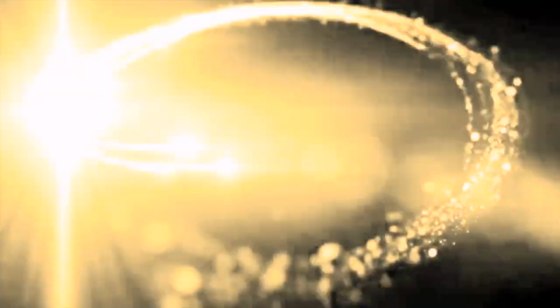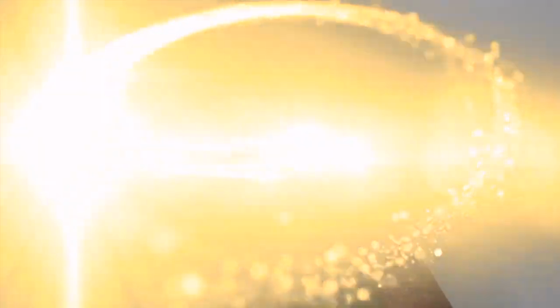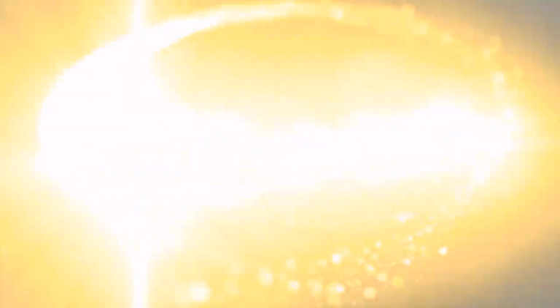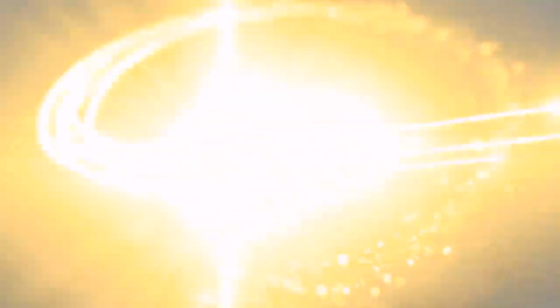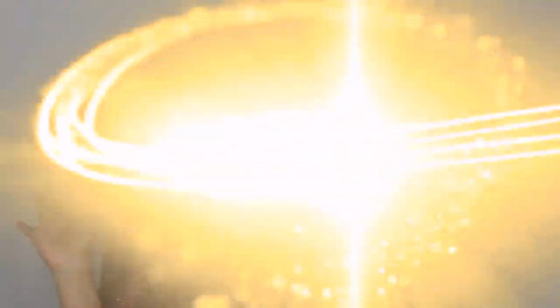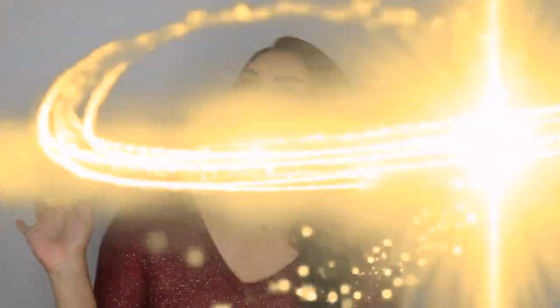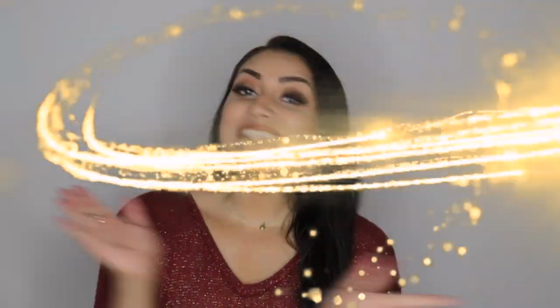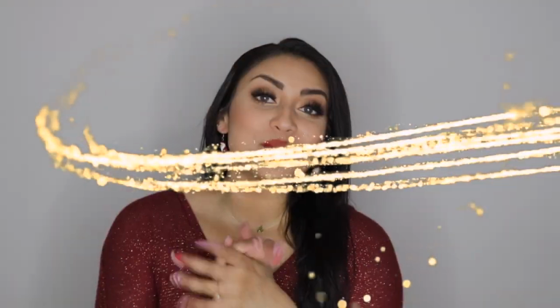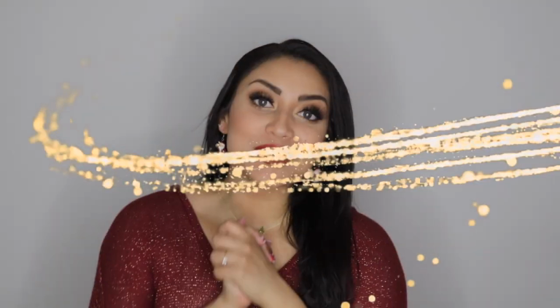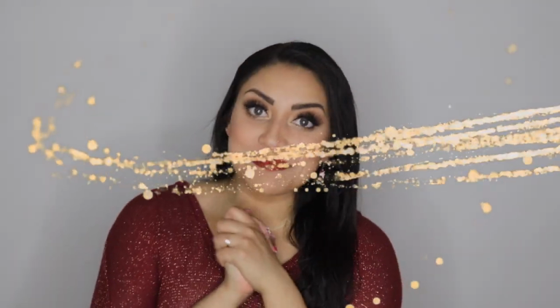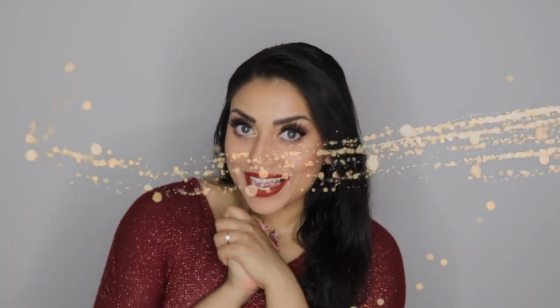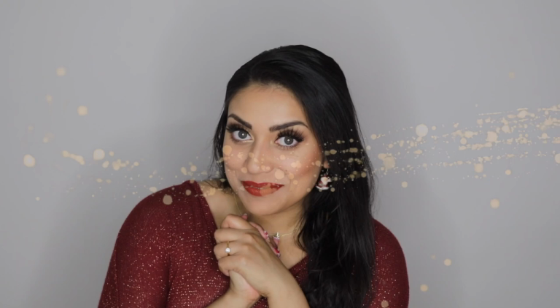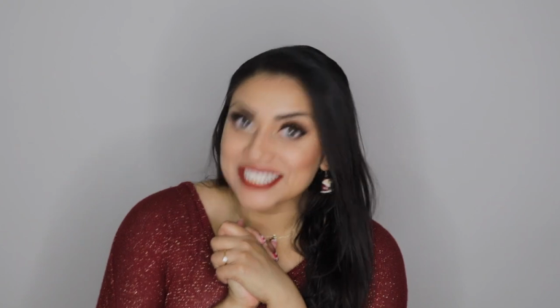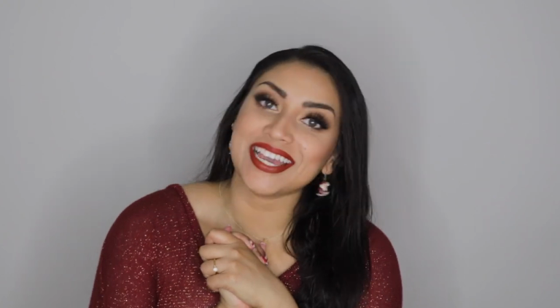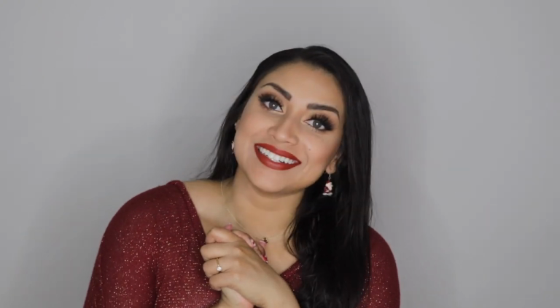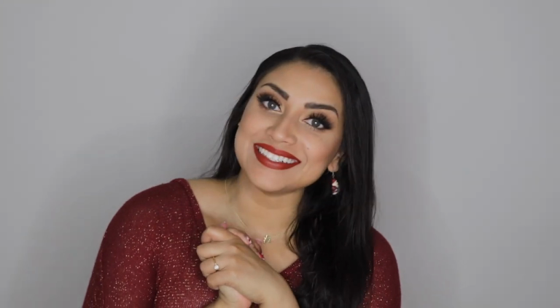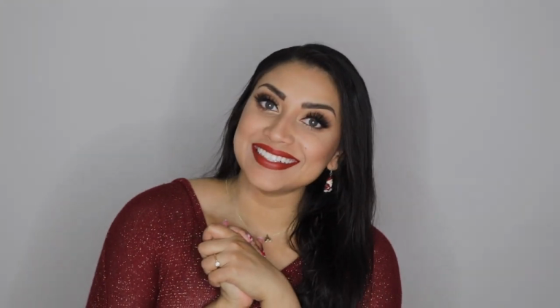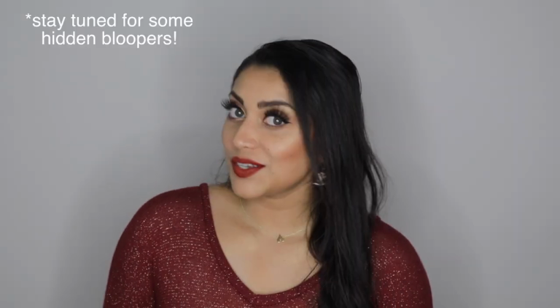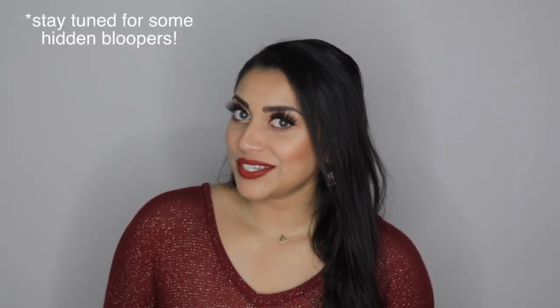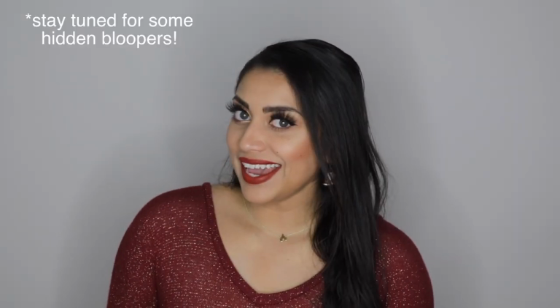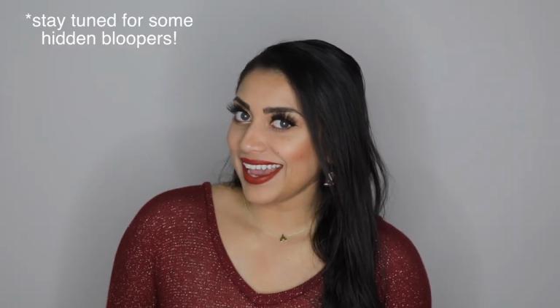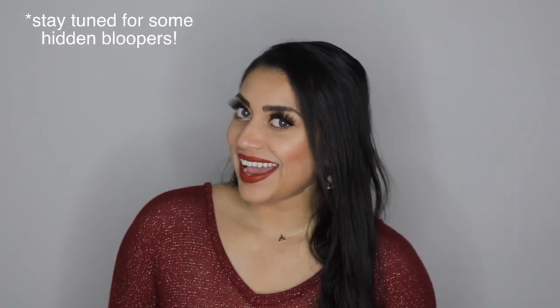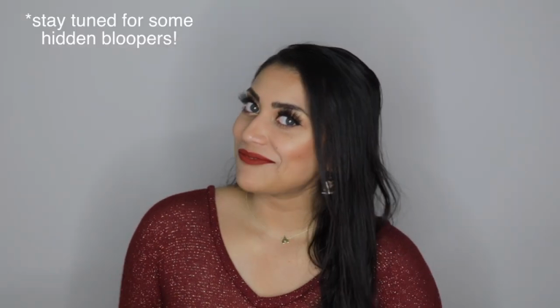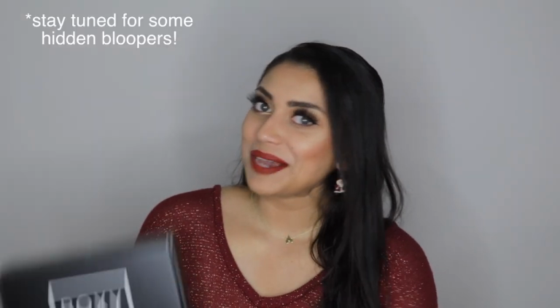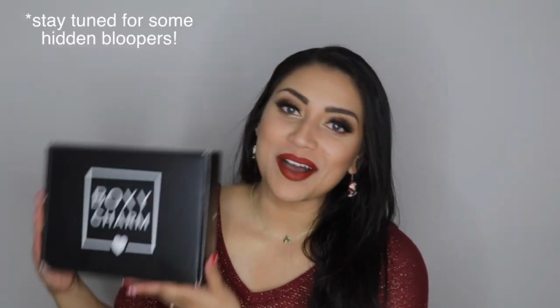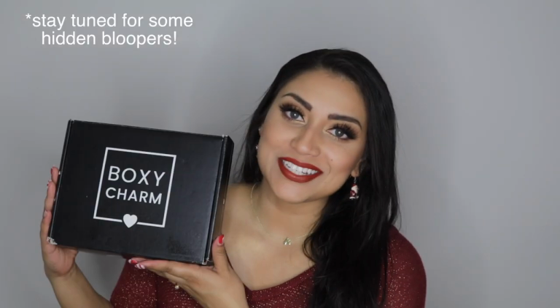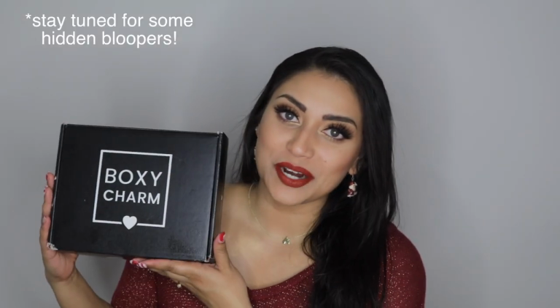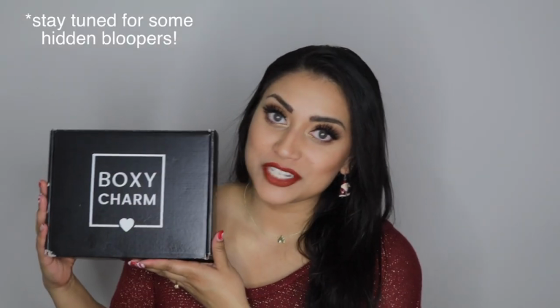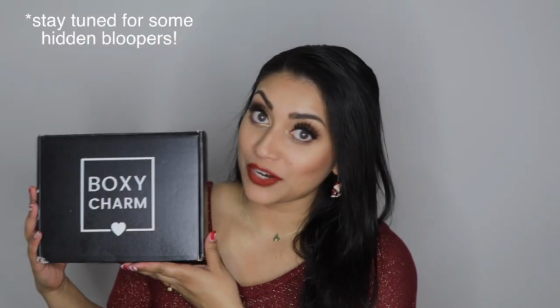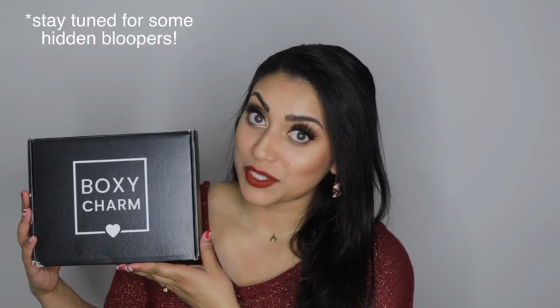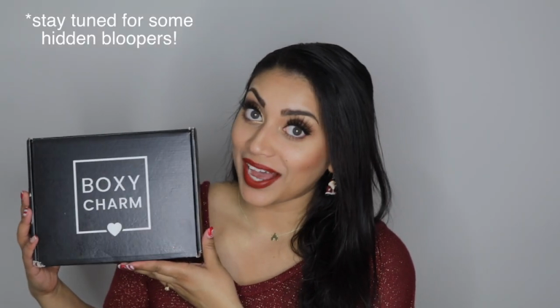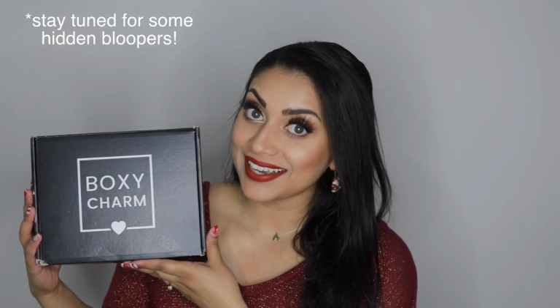Hello my lovelies and welcome back to my channel! Today I have my BoxyCharm to share with you guys.